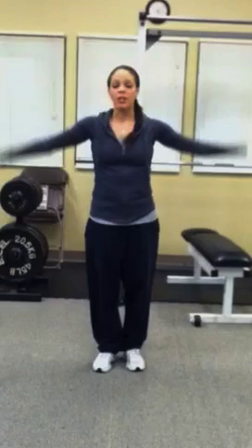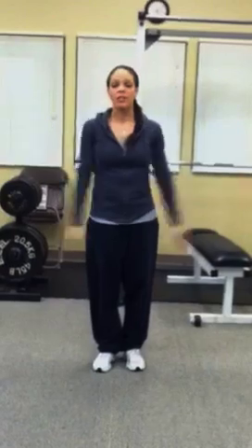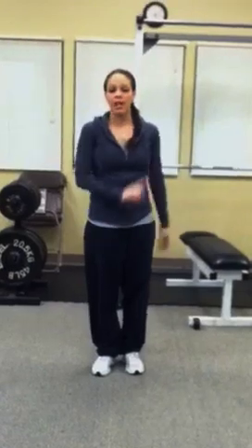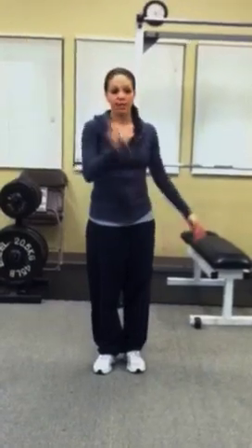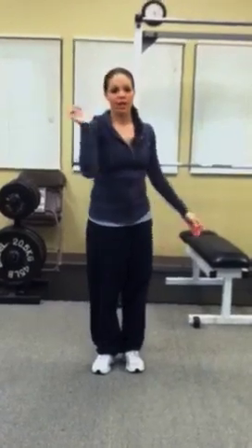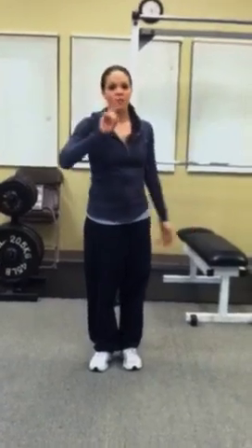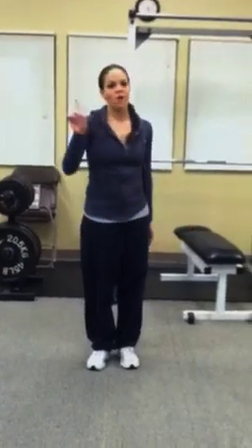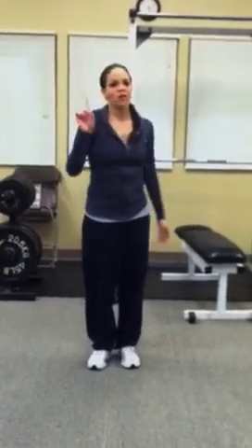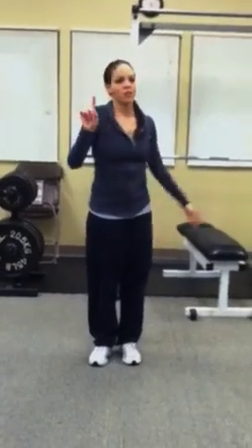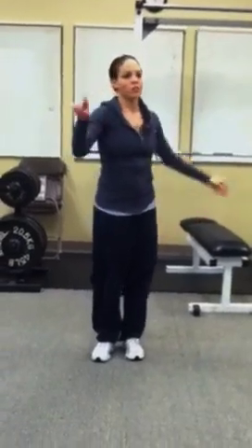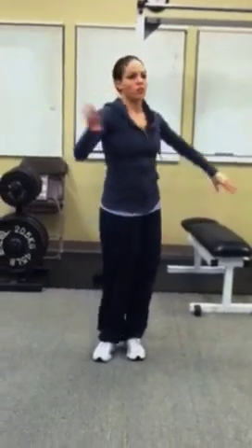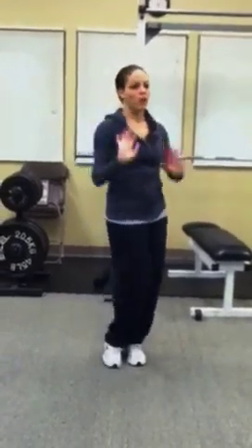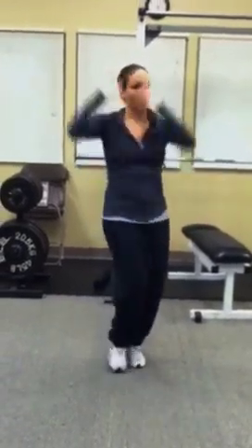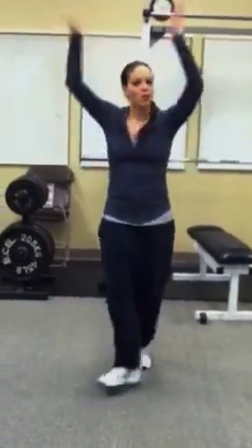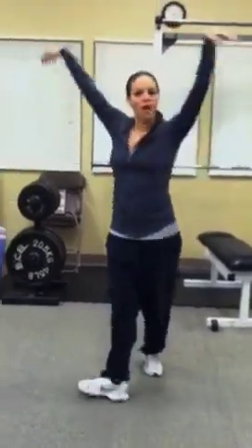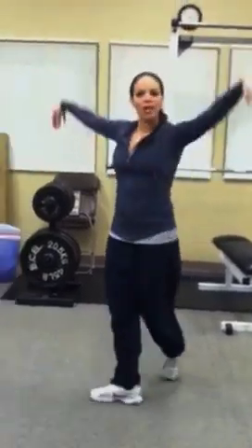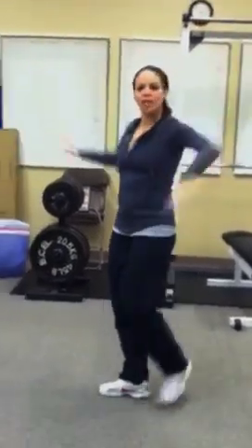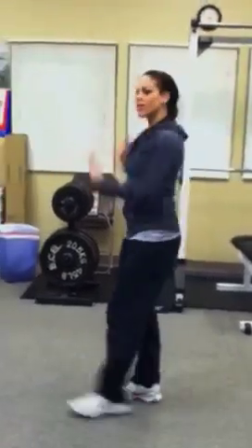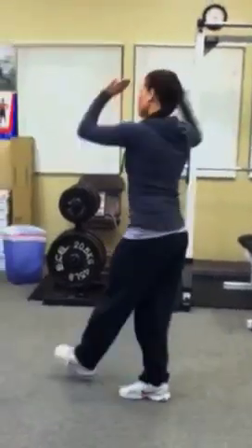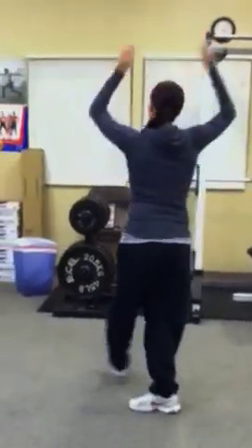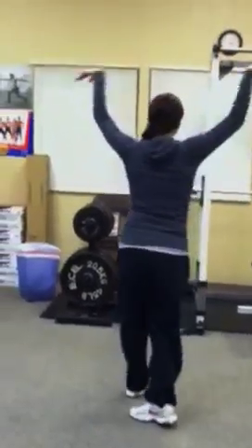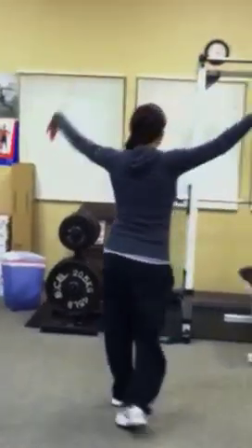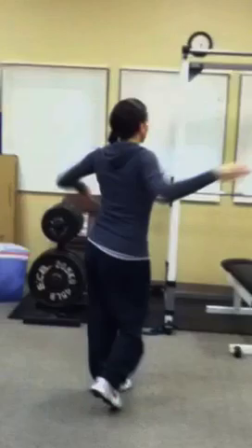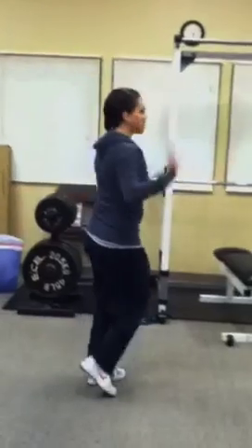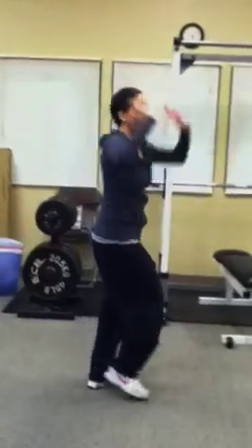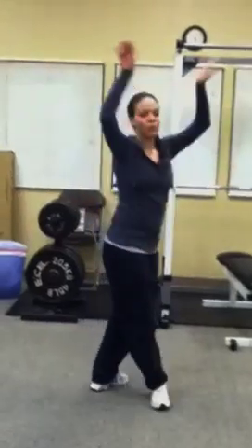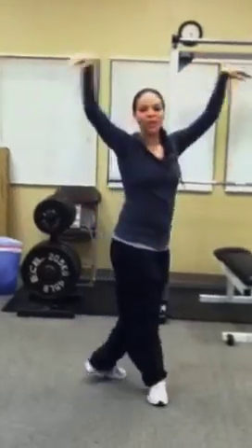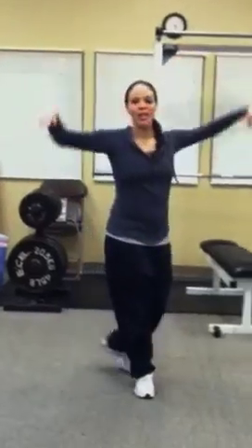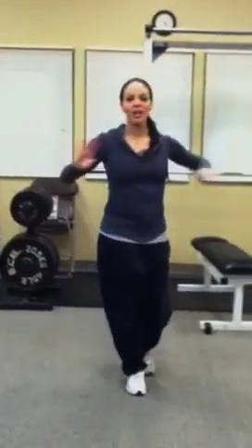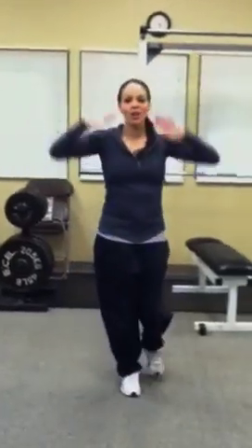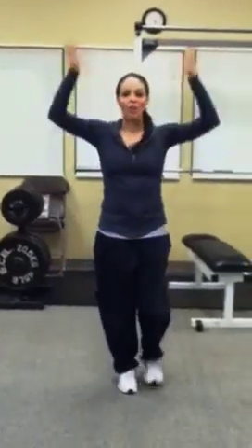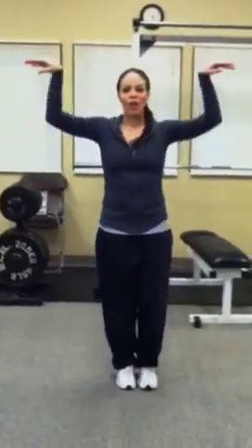Now you can take that and walk it in a circle. Walk around one, two, three, four.